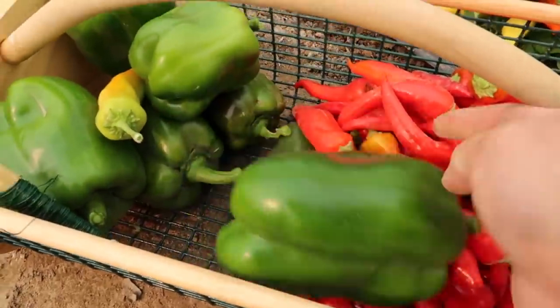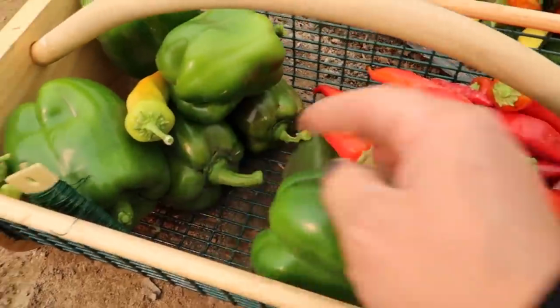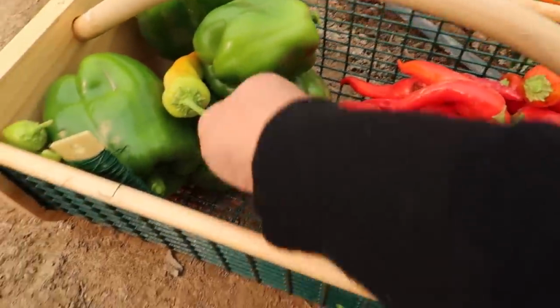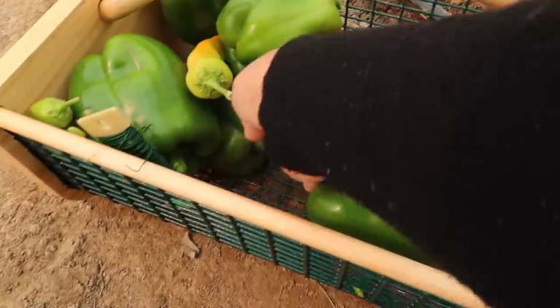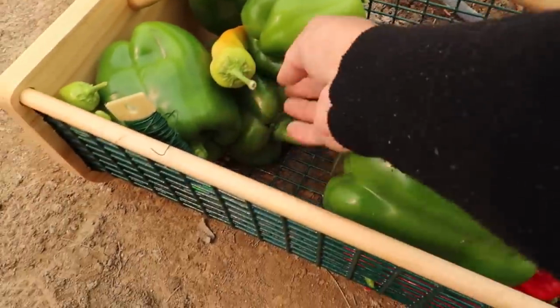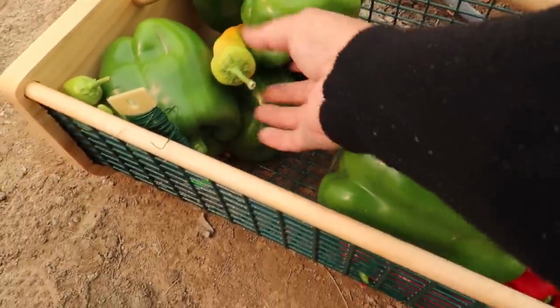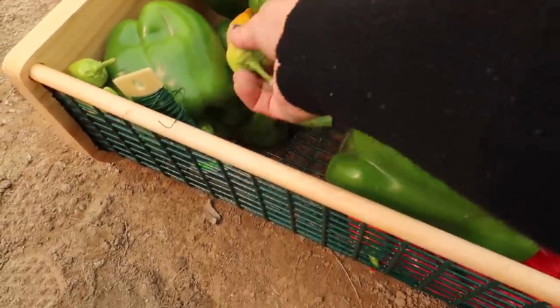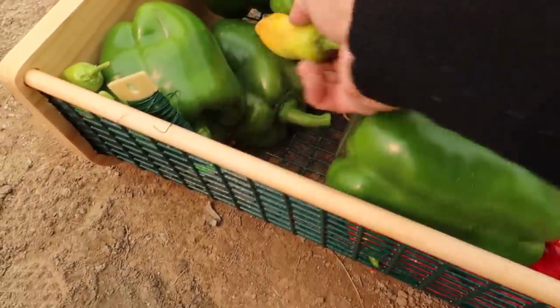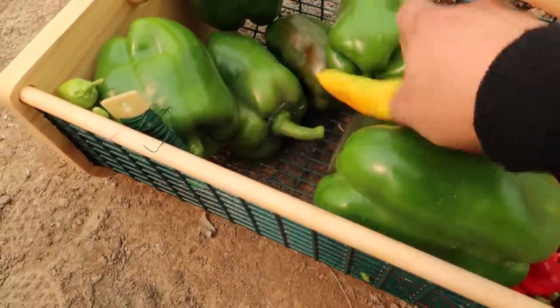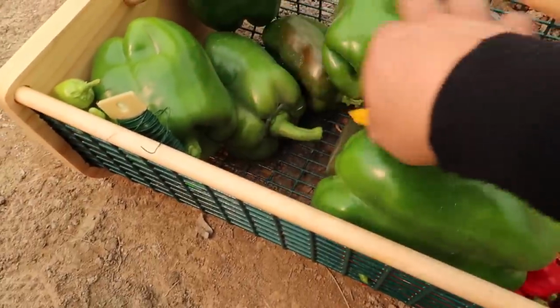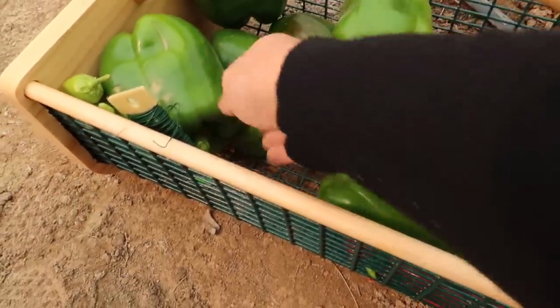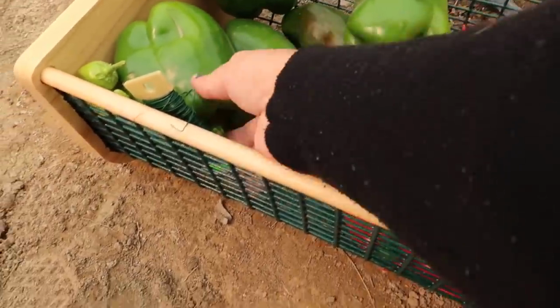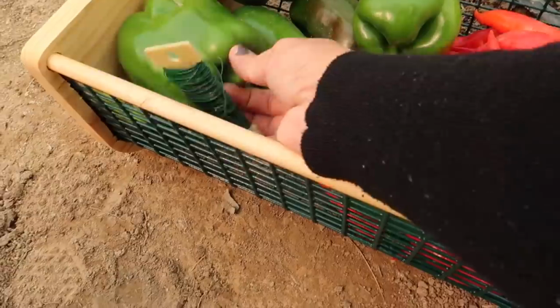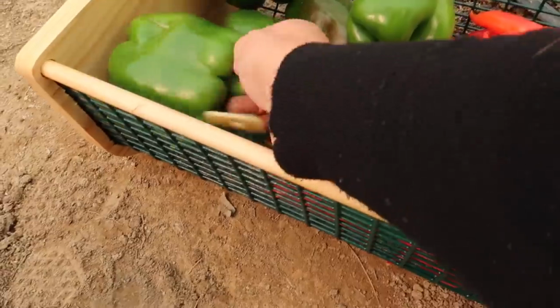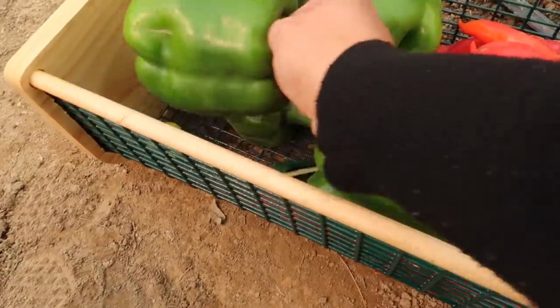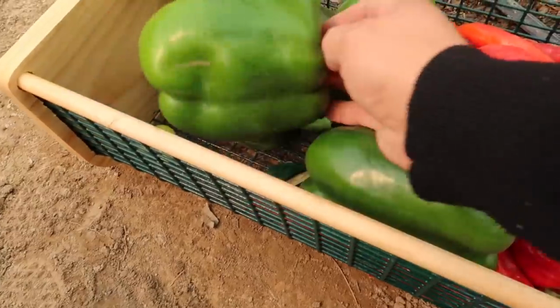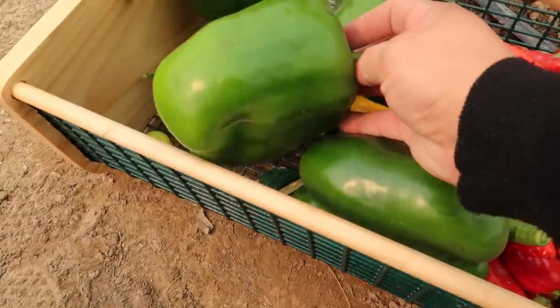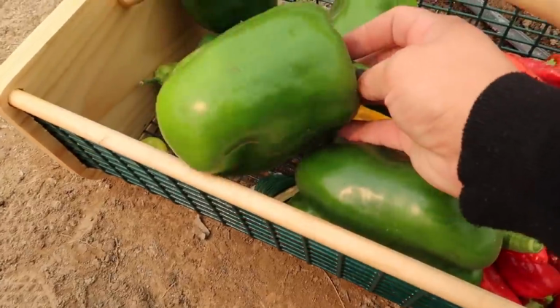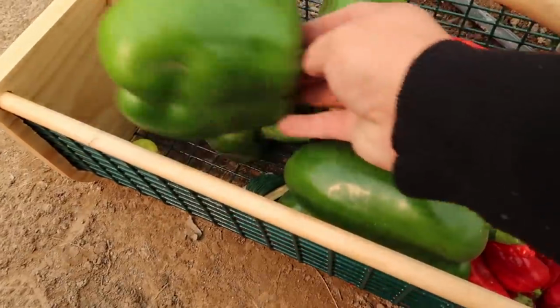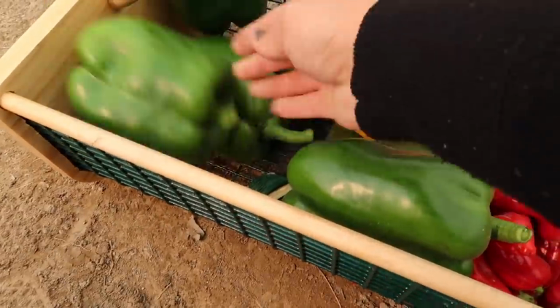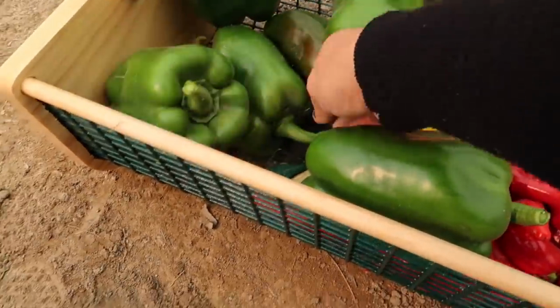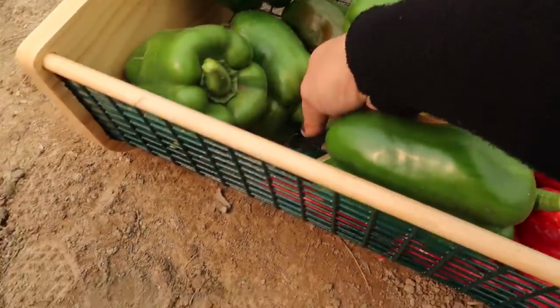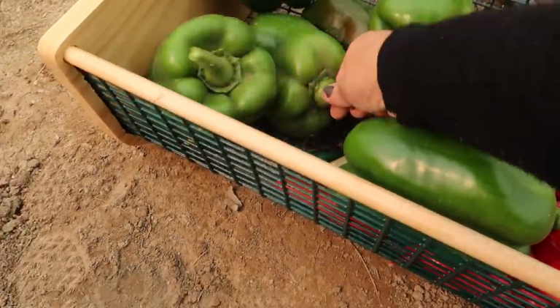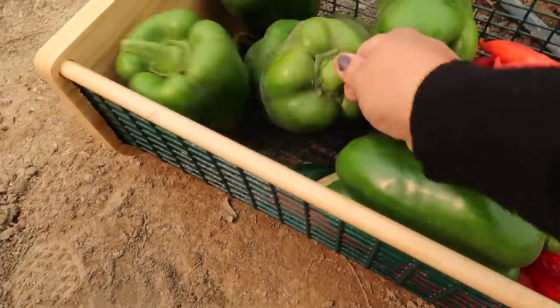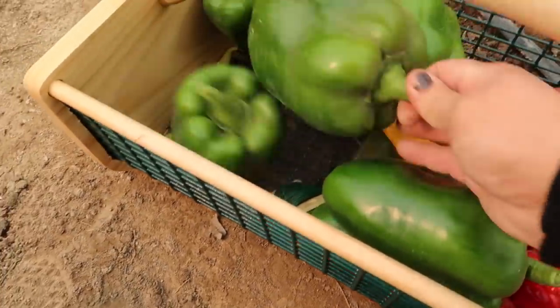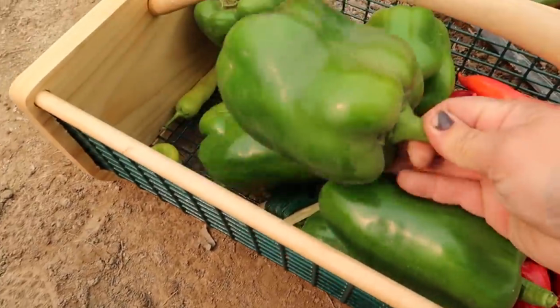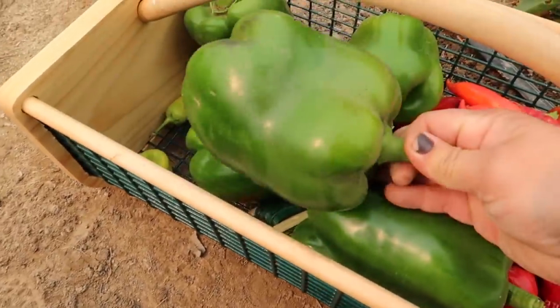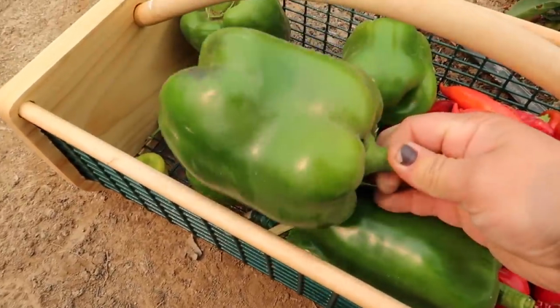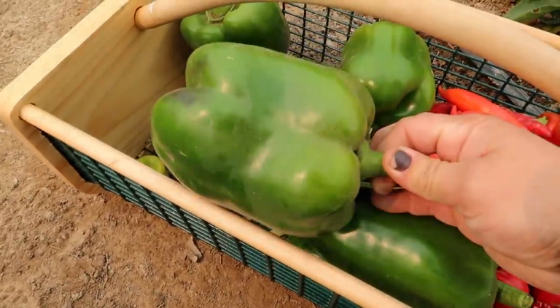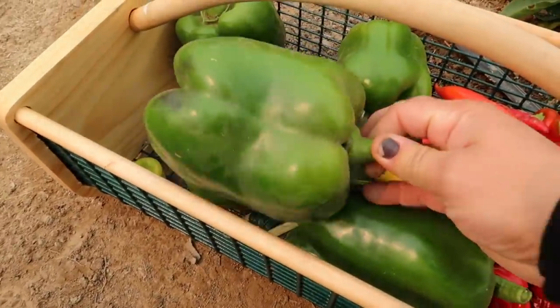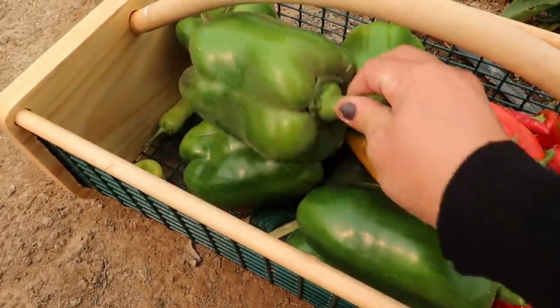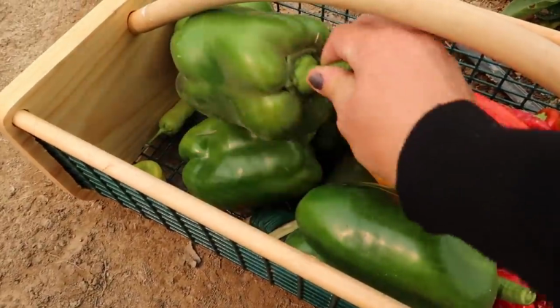I just kept finding more and more of these huge bells. They're so pretty.